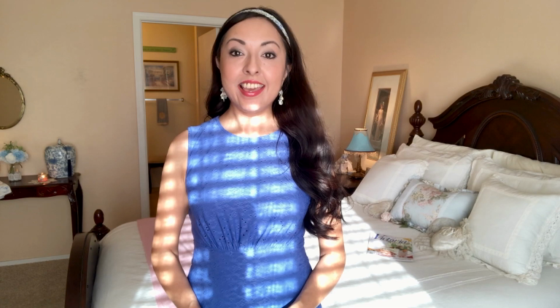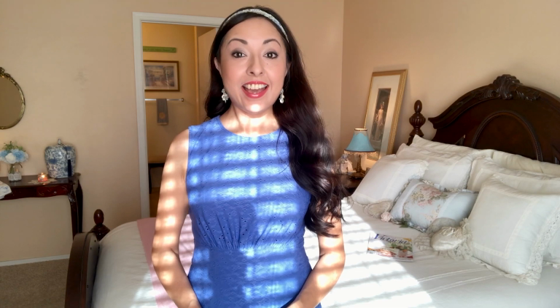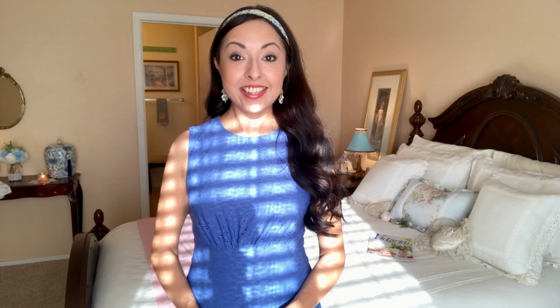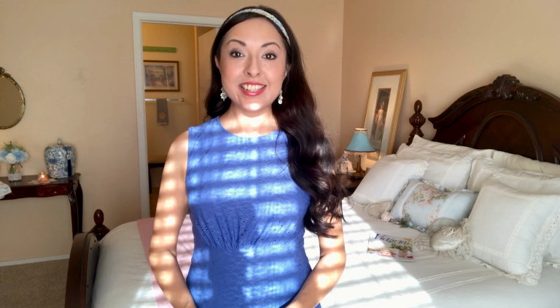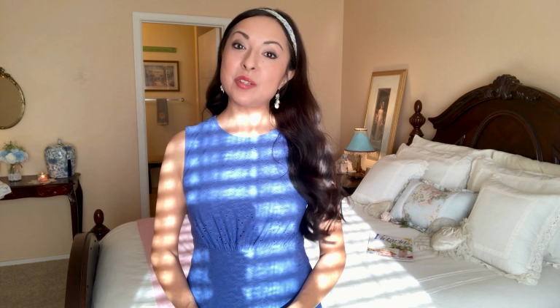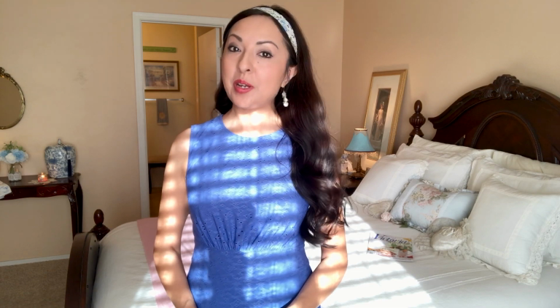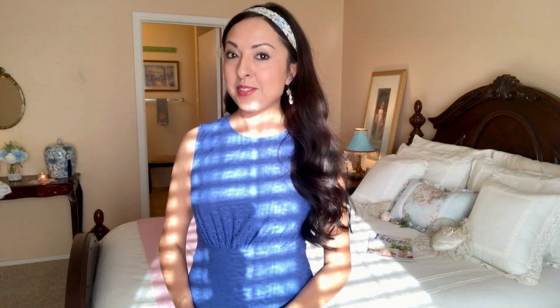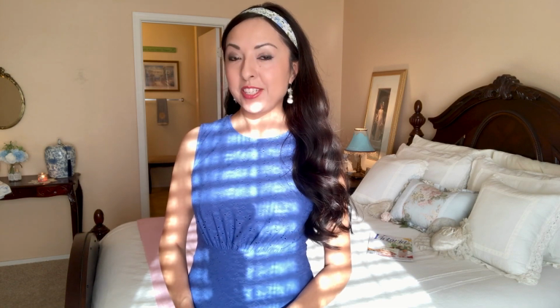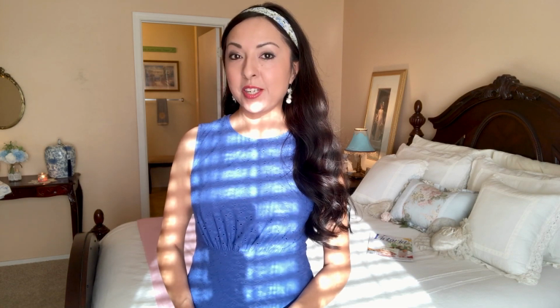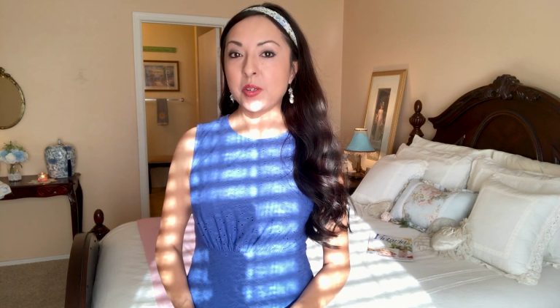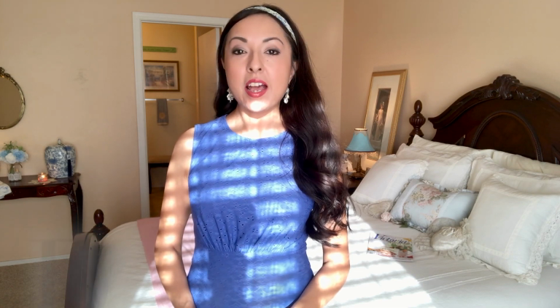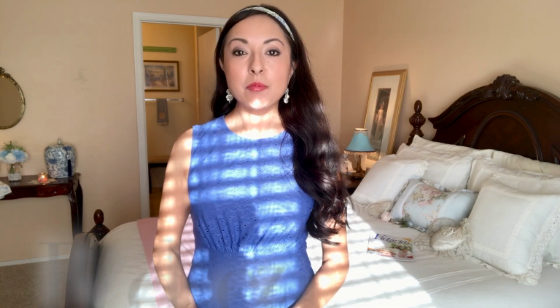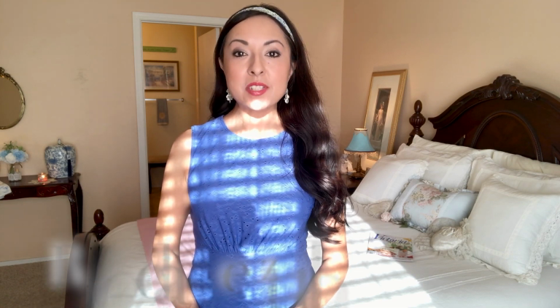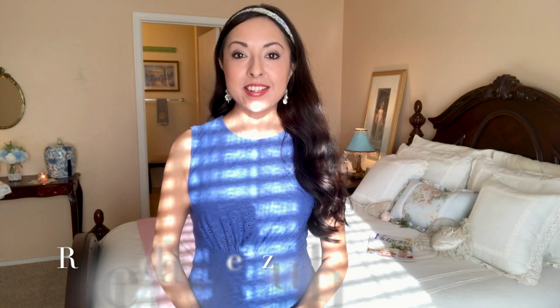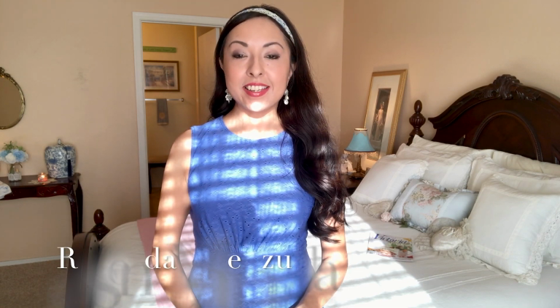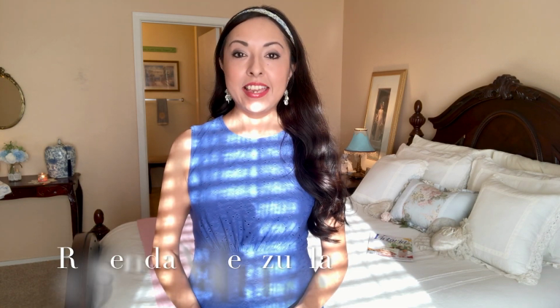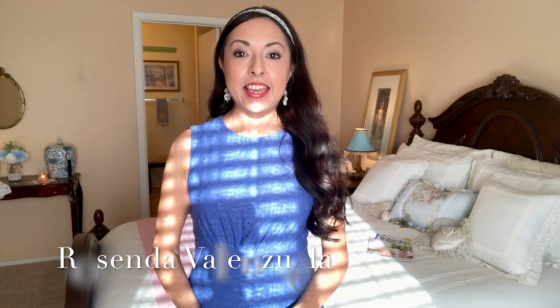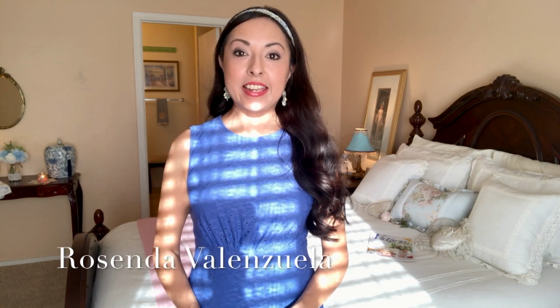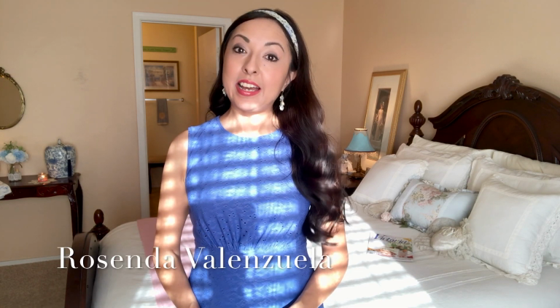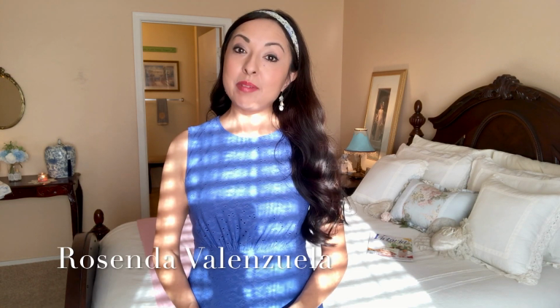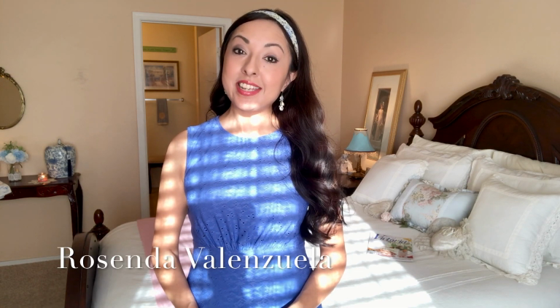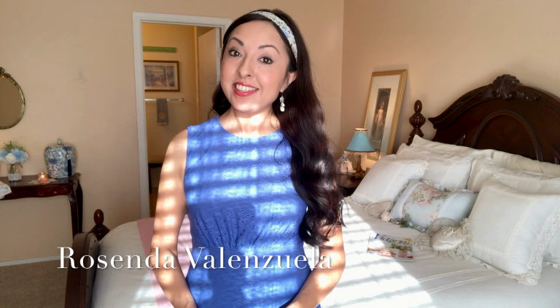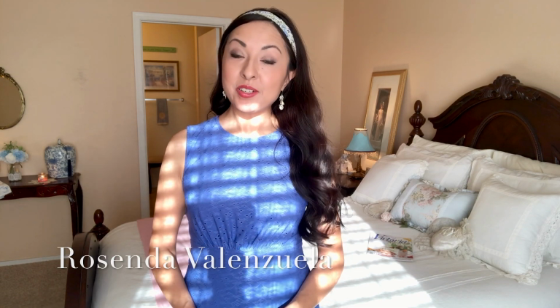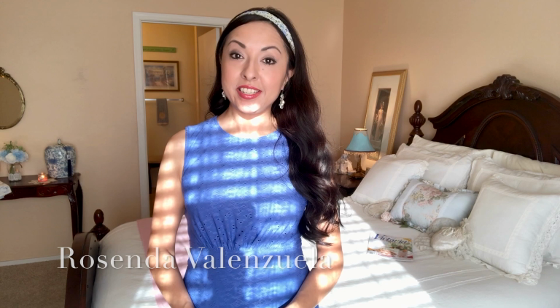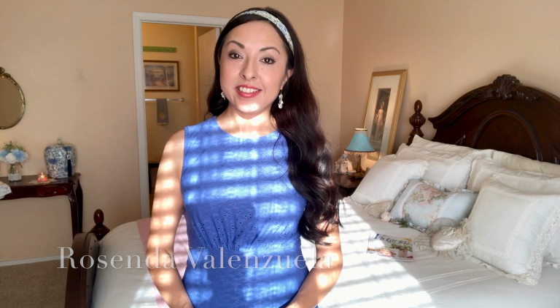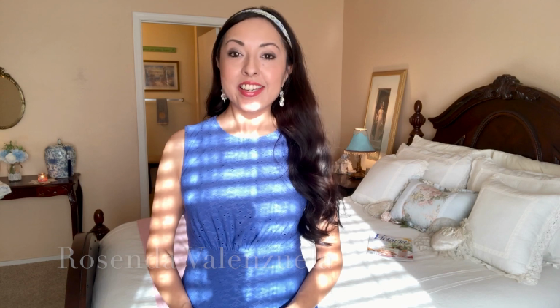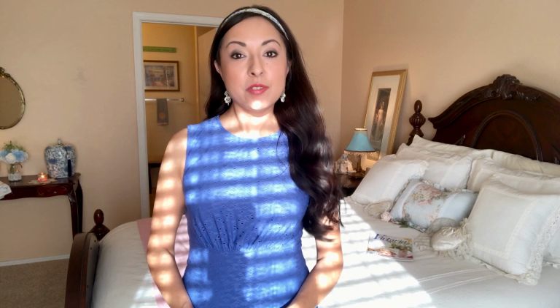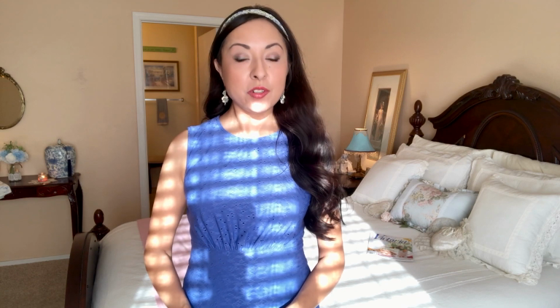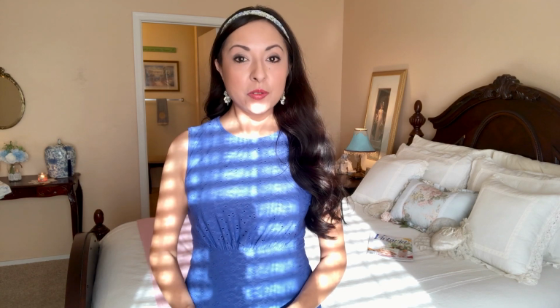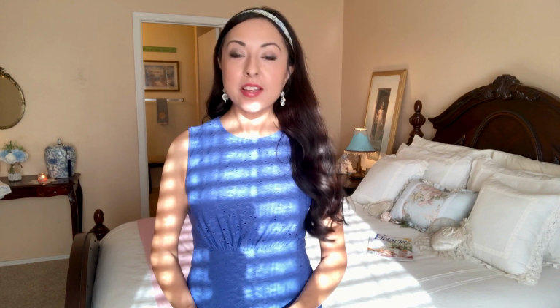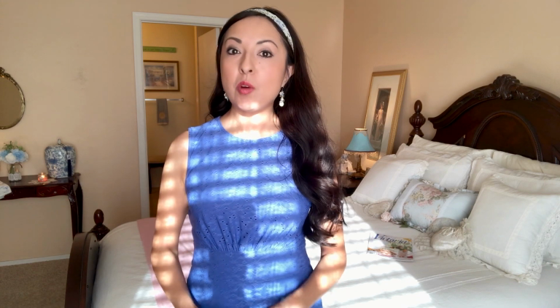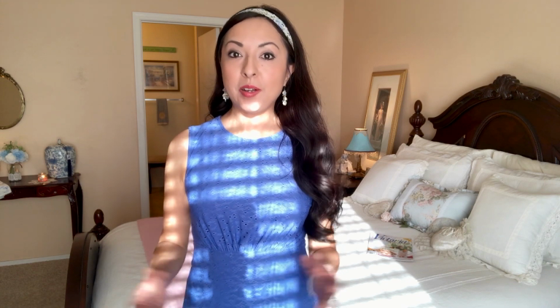Hi ladies, welcome to my channel. I'm Rosenda and I'm excited that you're here. If you're new, welcome.